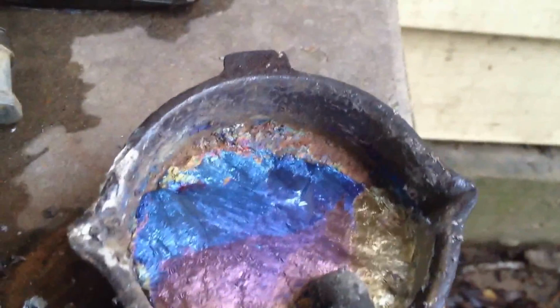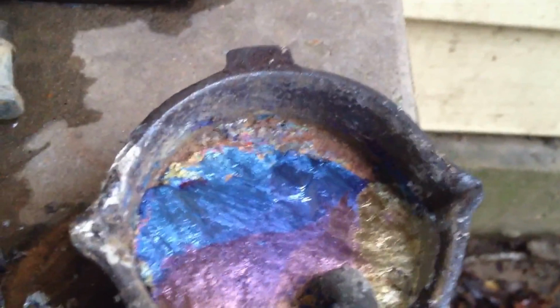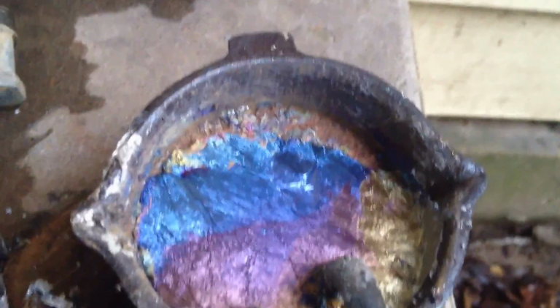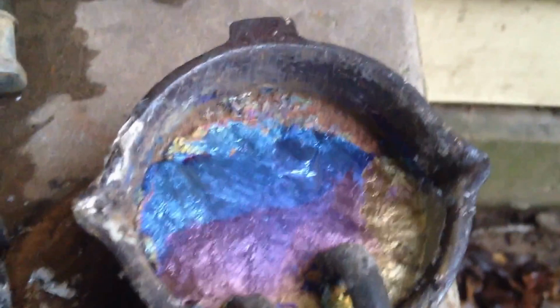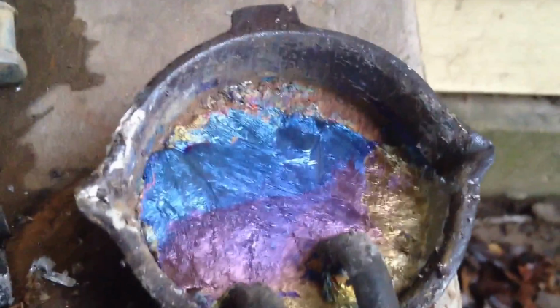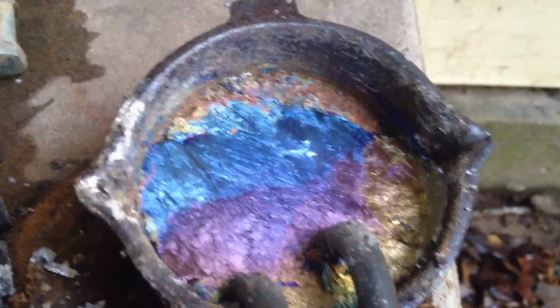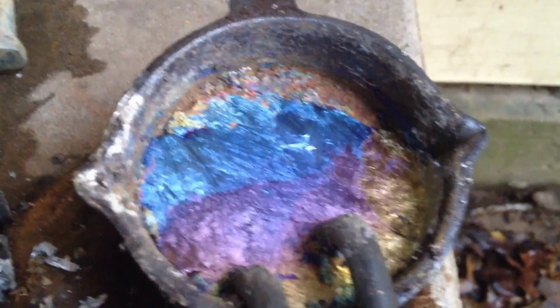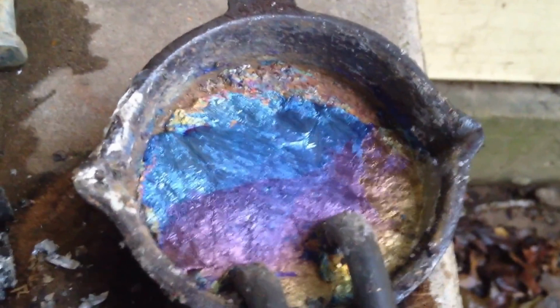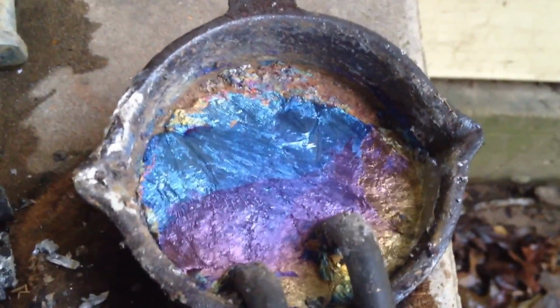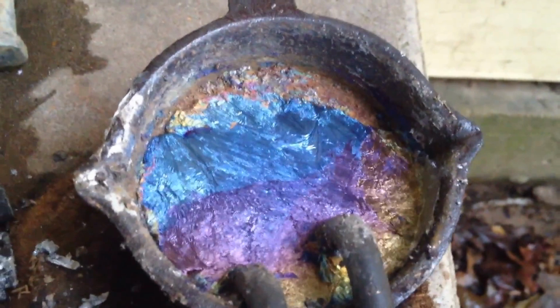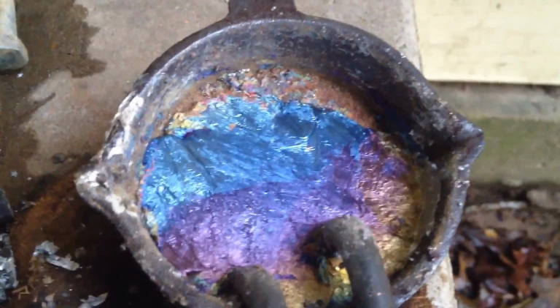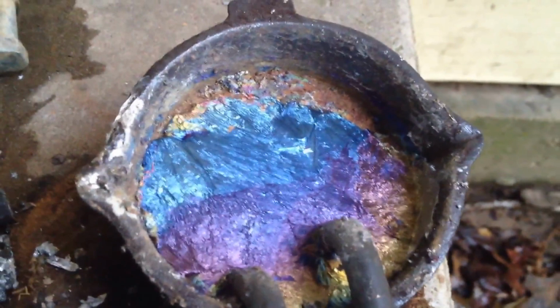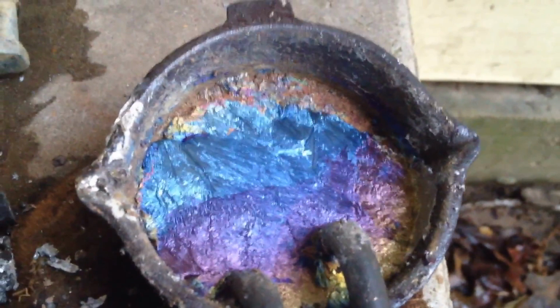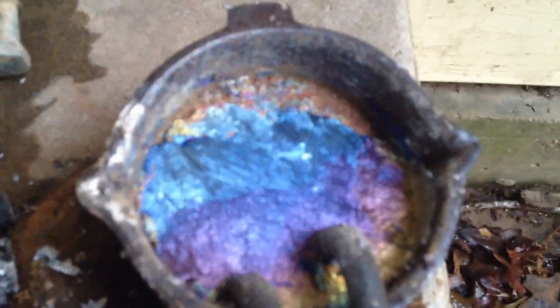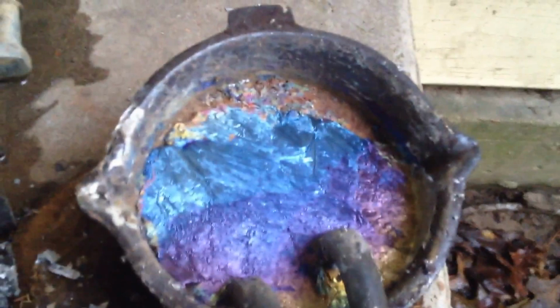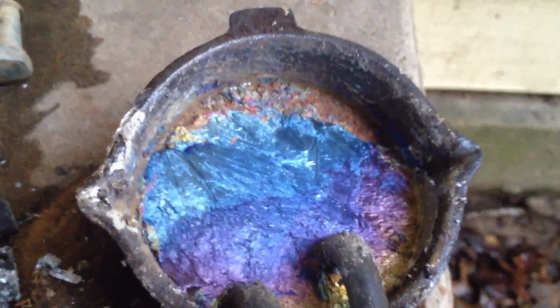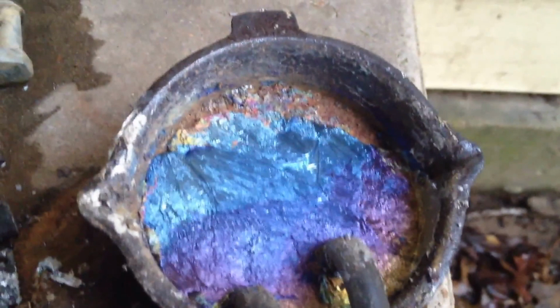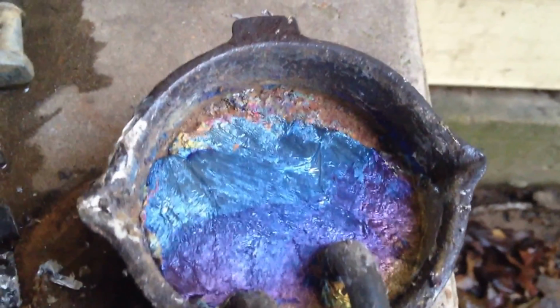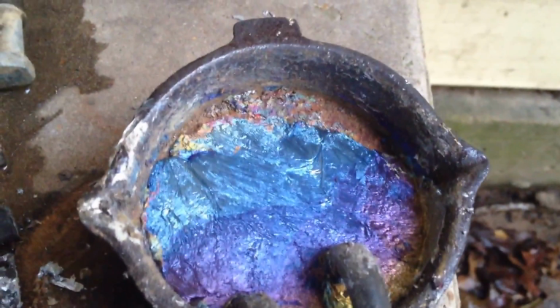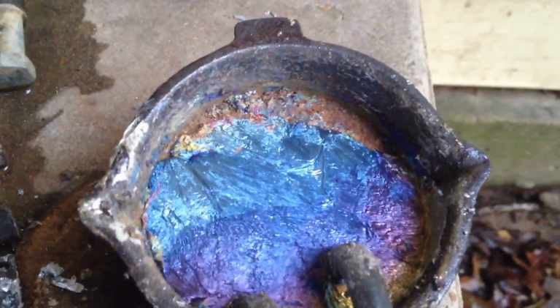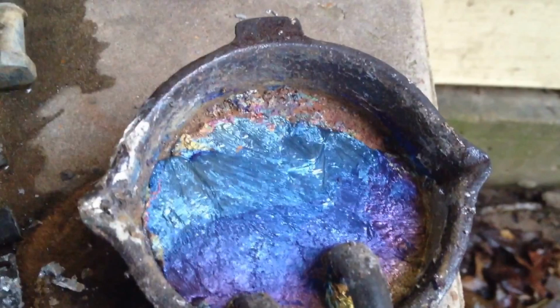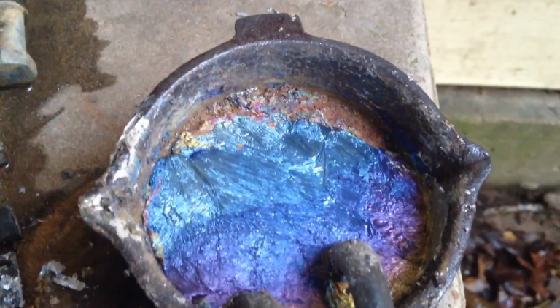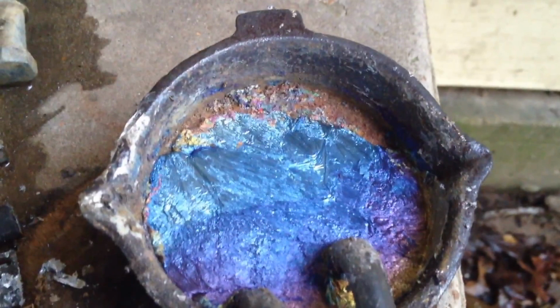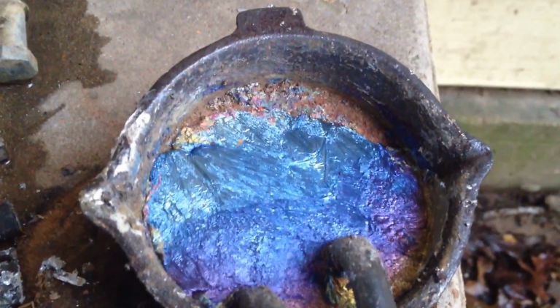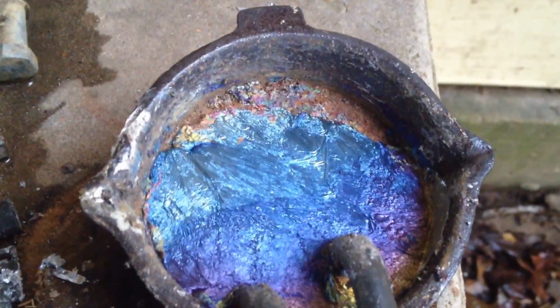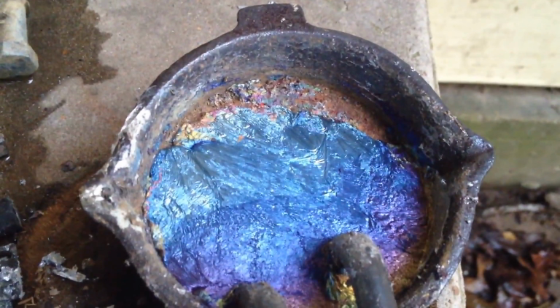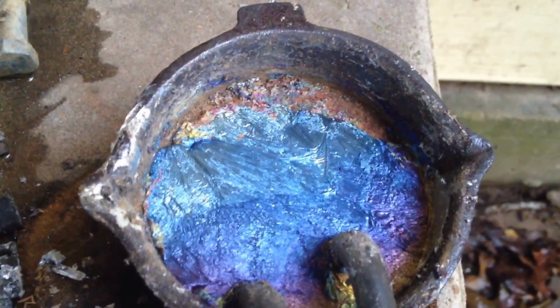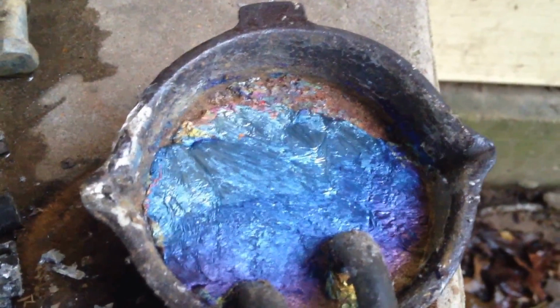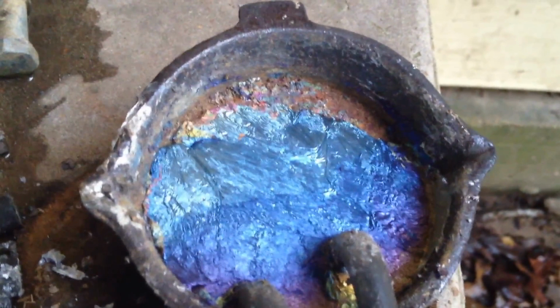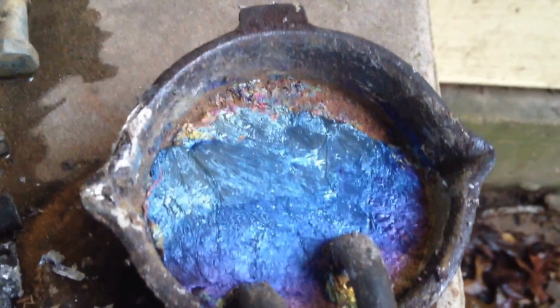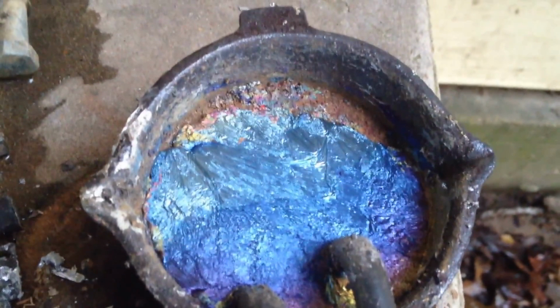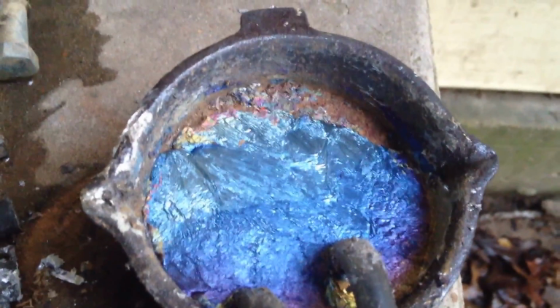Real blue, purple, and then that bright blue changes to light blue.